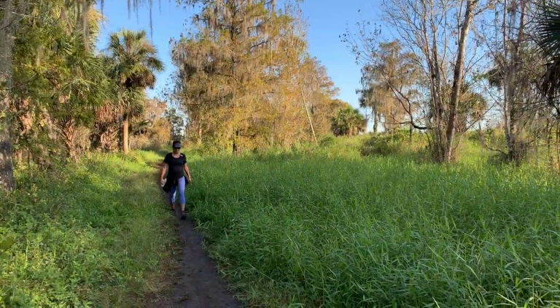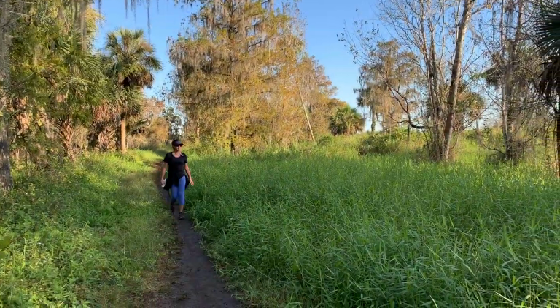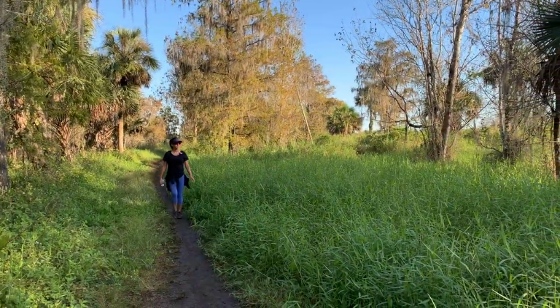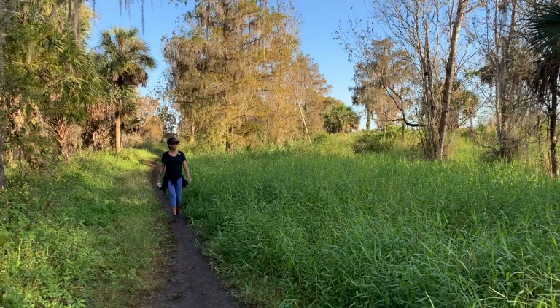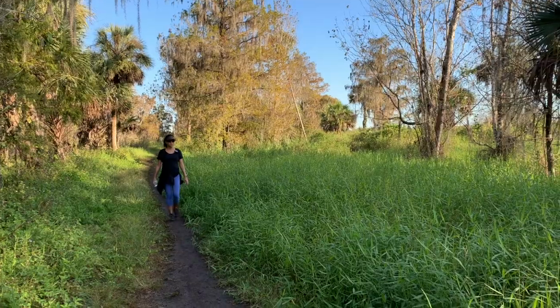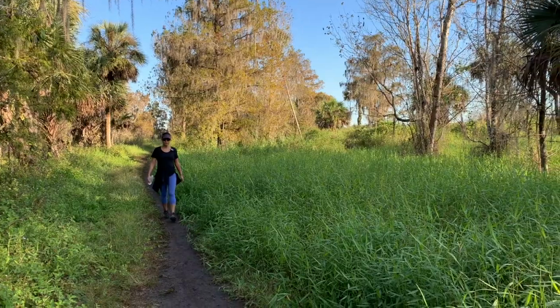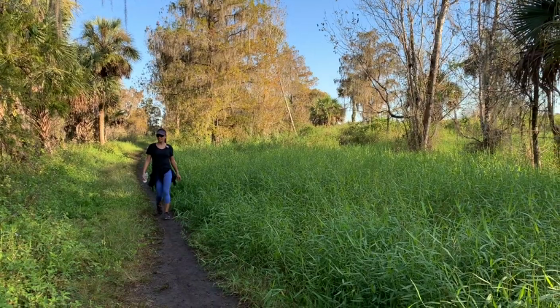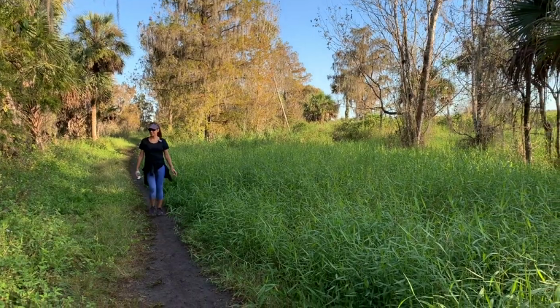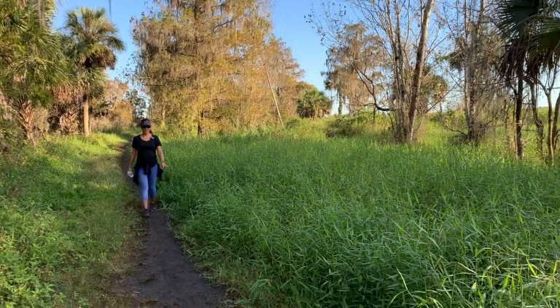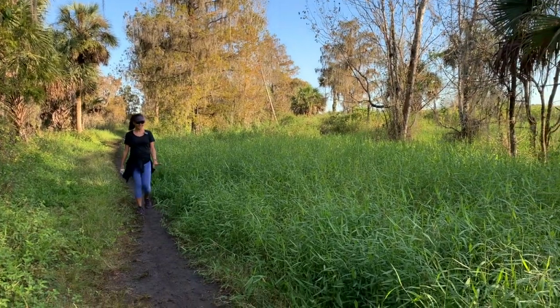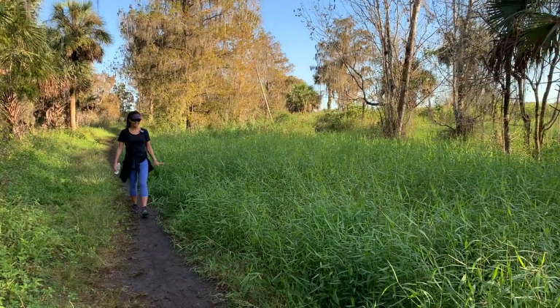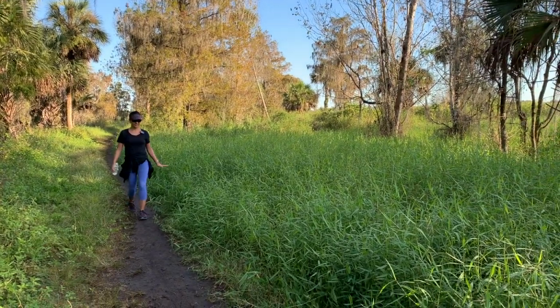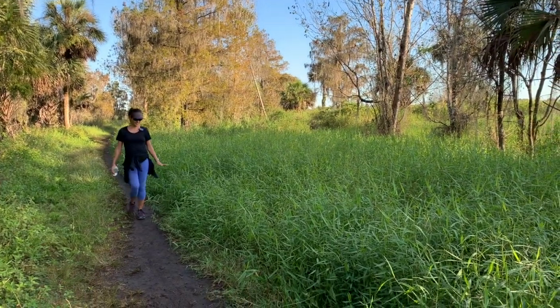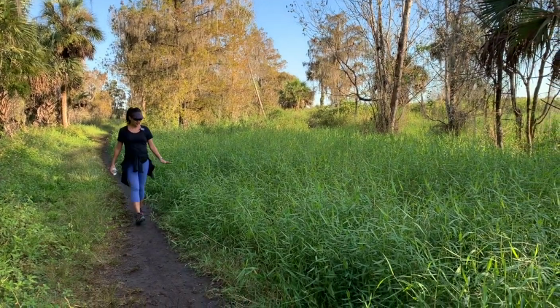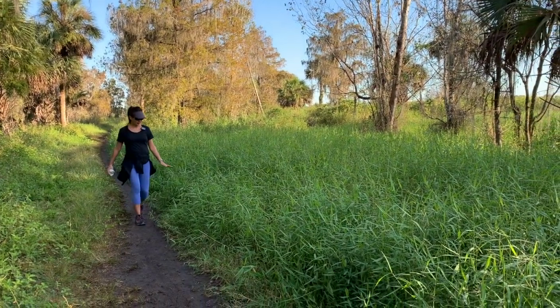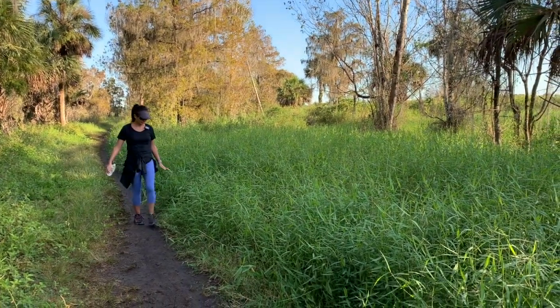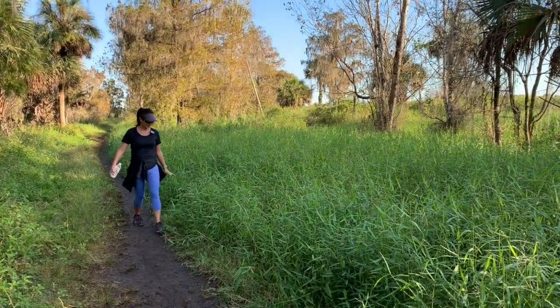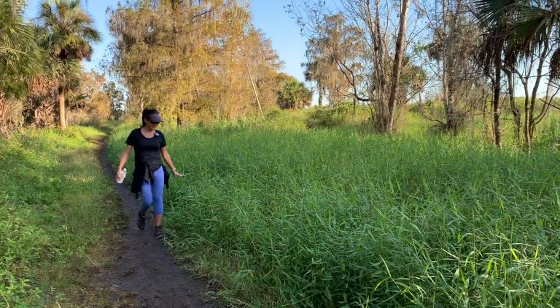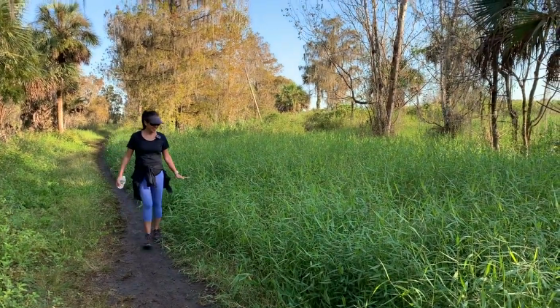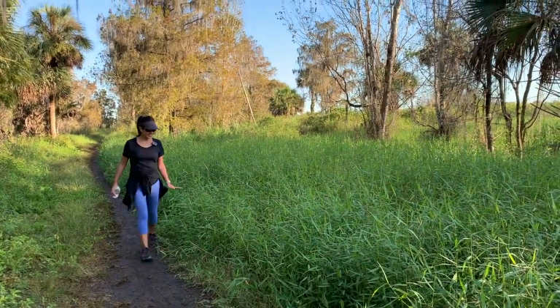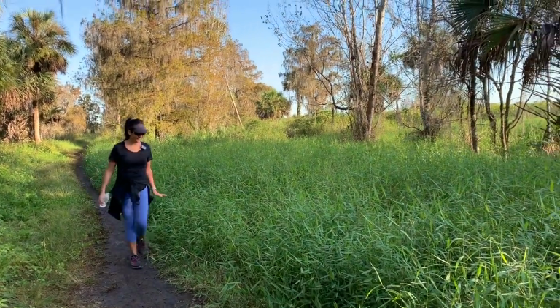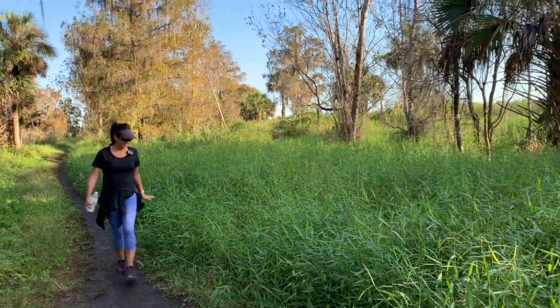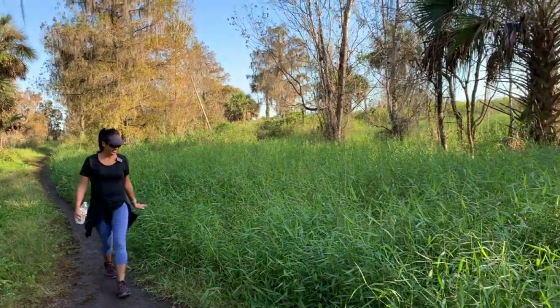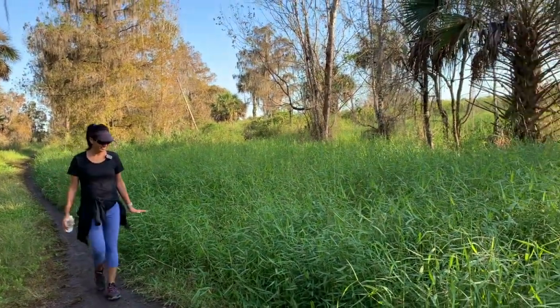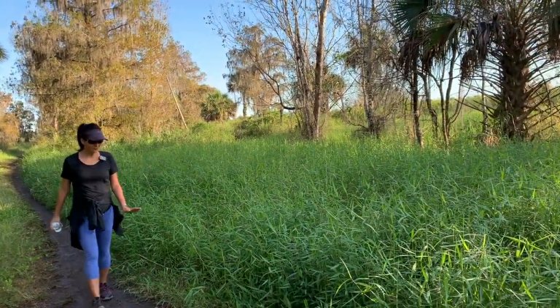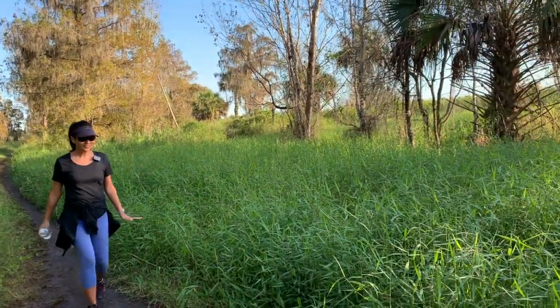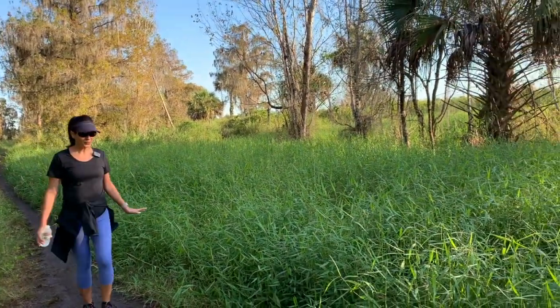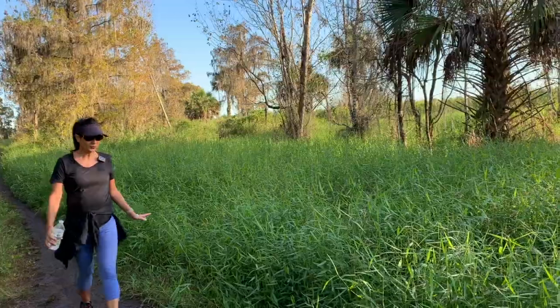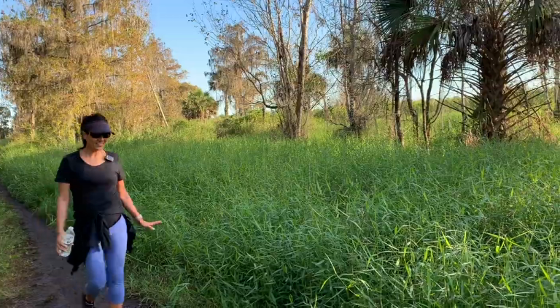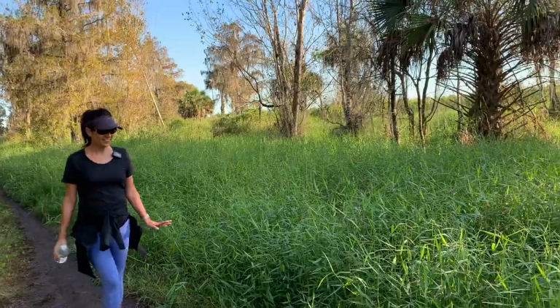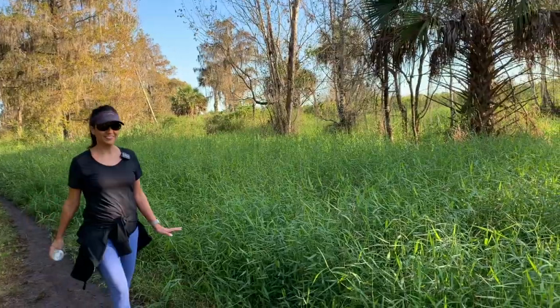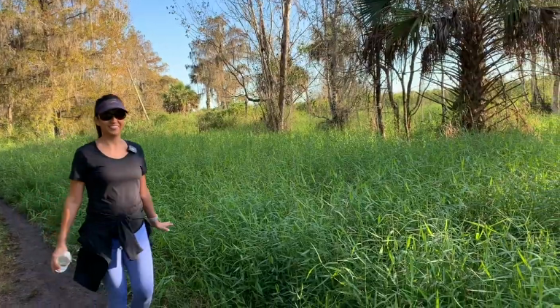This part of the trail has grass that's almost waist high. You really don't know what's hiding in there.